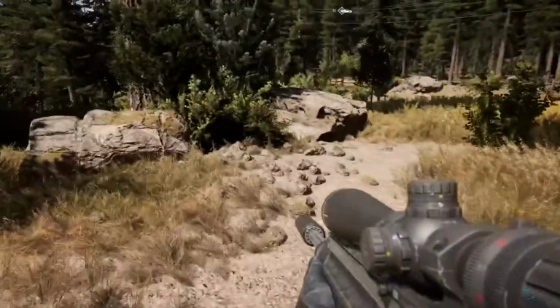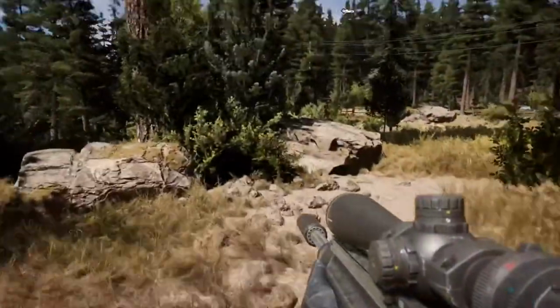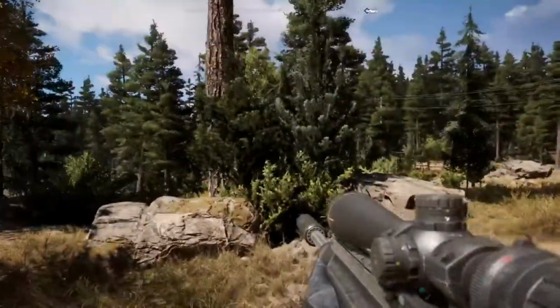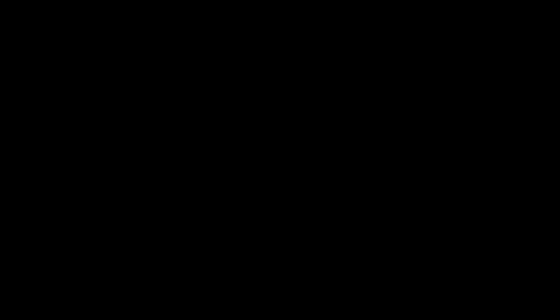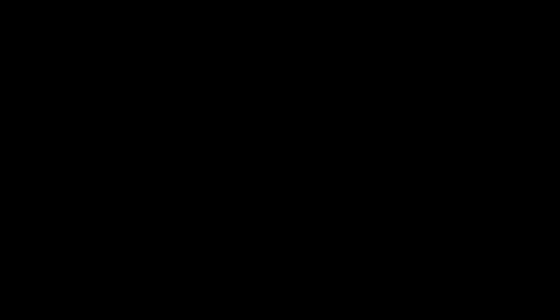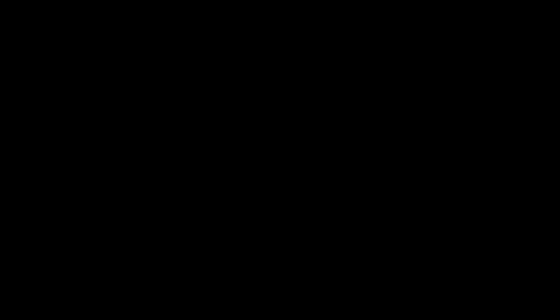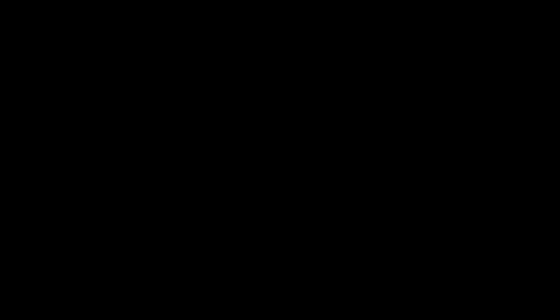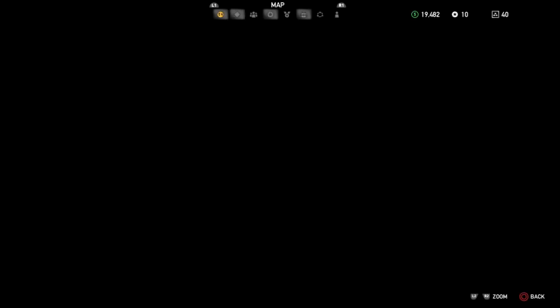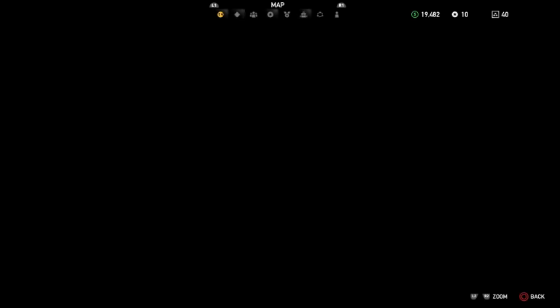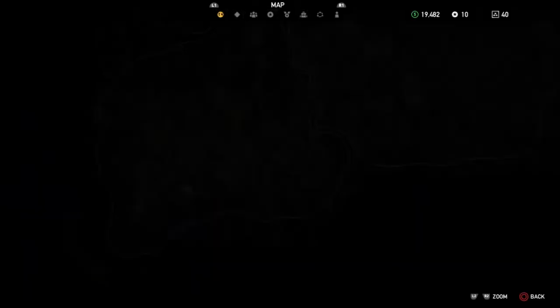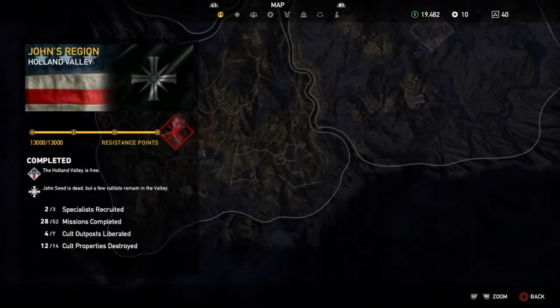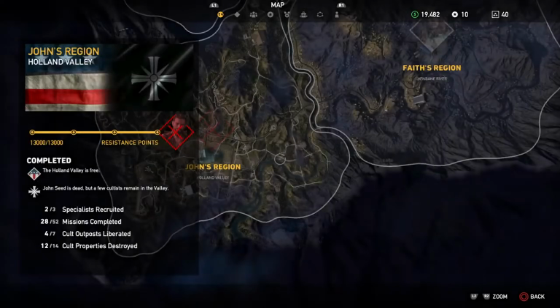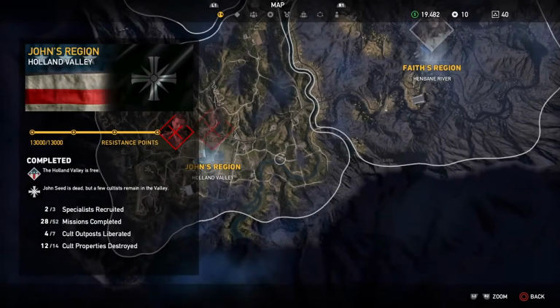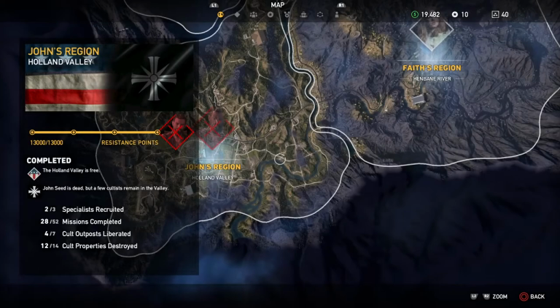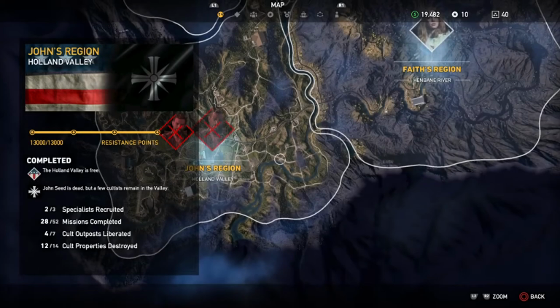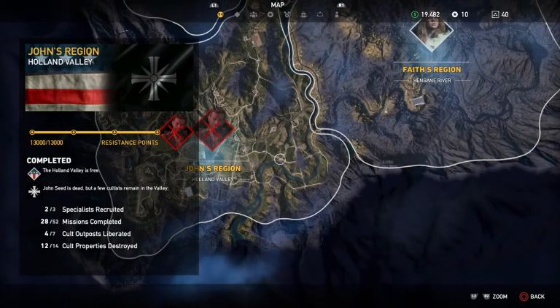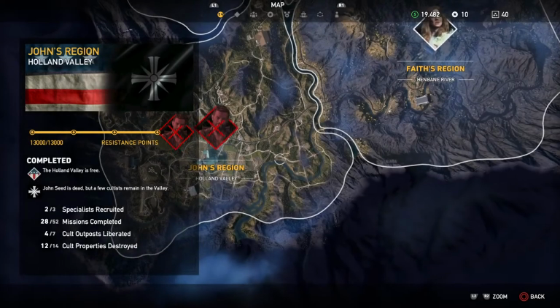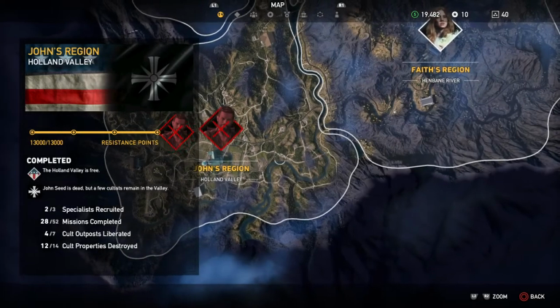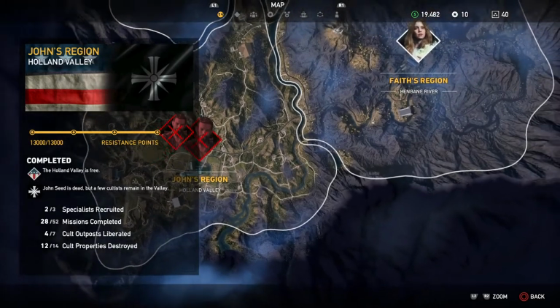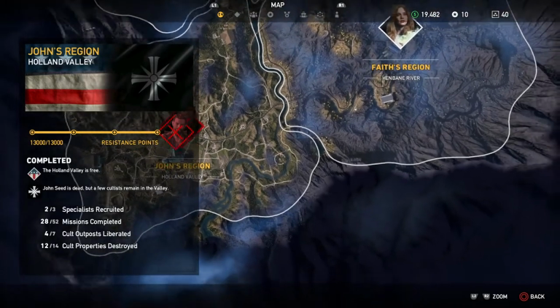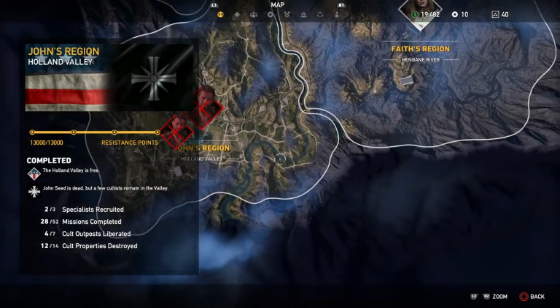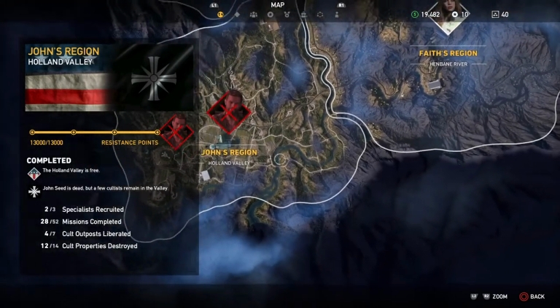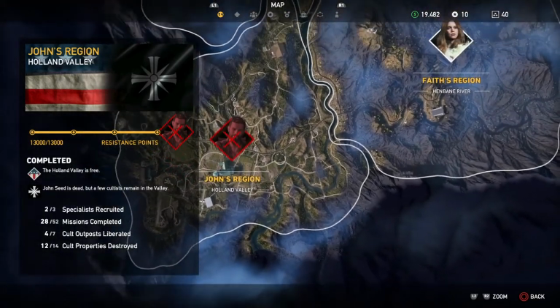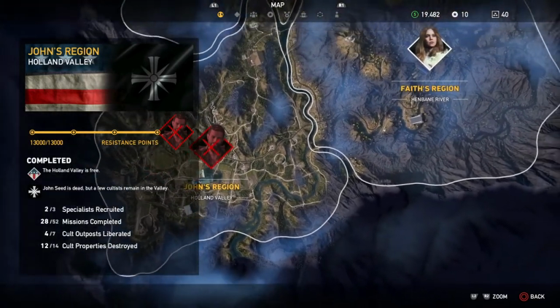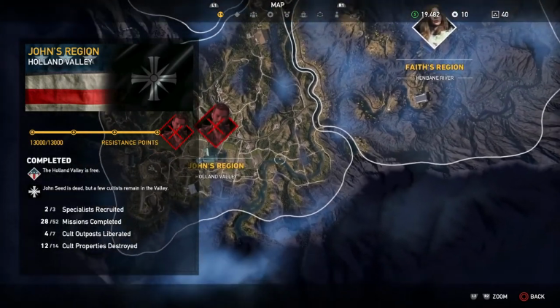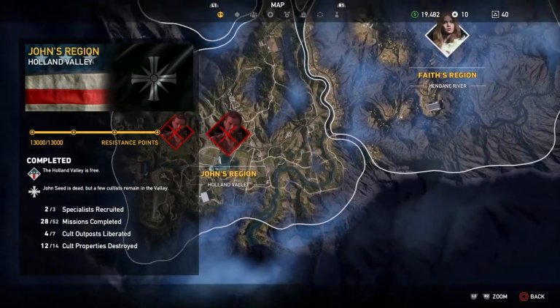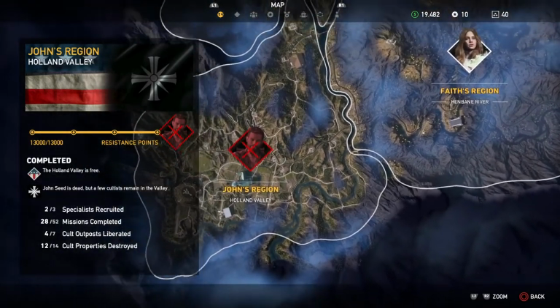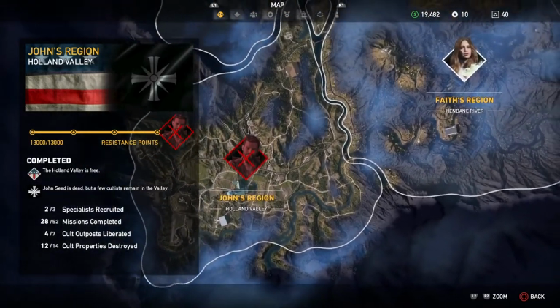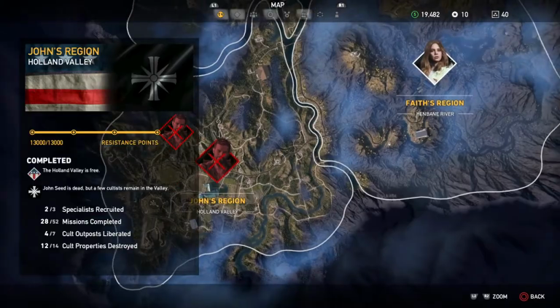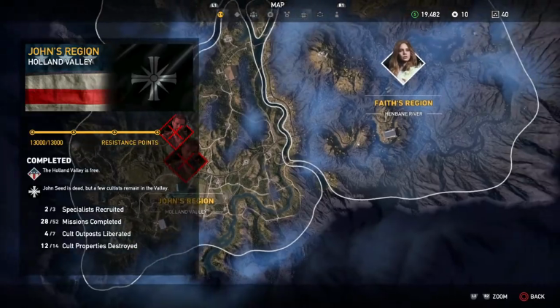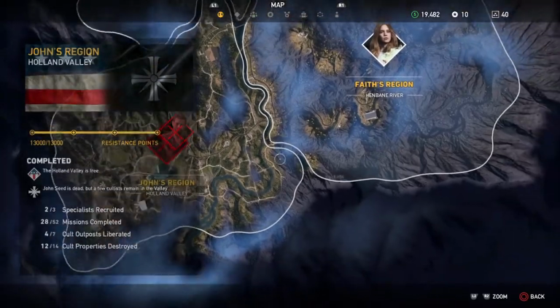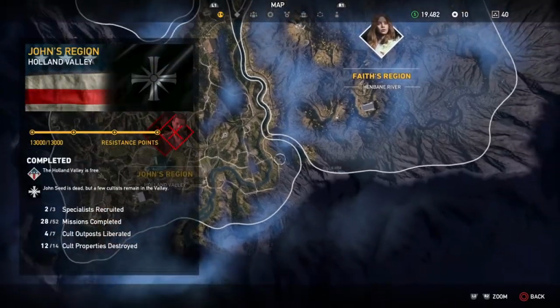Now that you have the rod, what you want to do is travel over to the Henbane River Rail Bridge, which is in John's region.